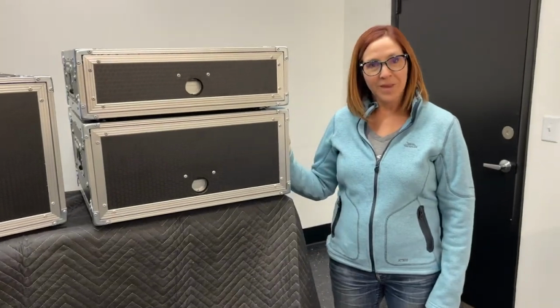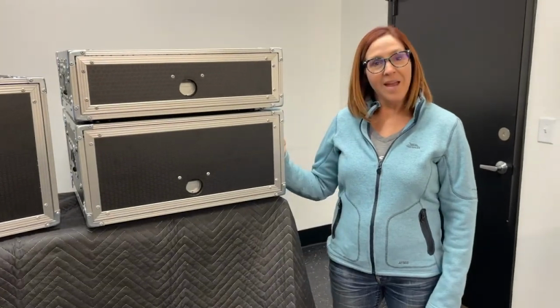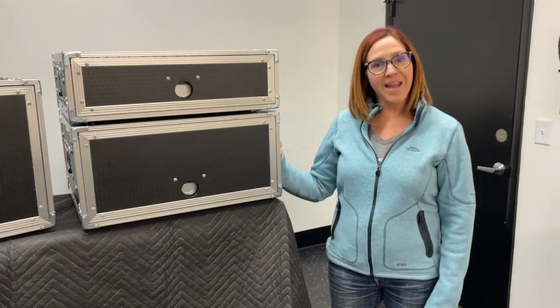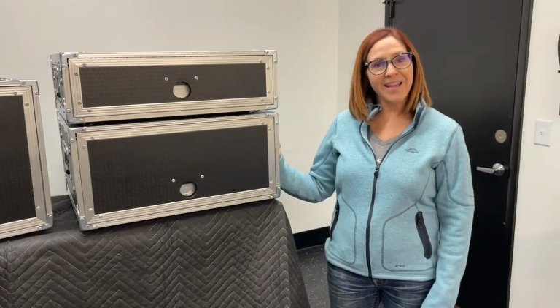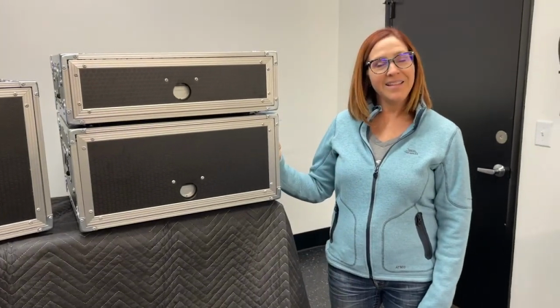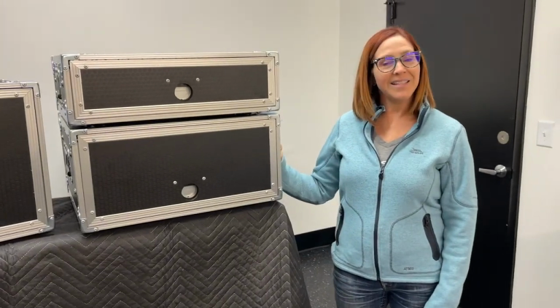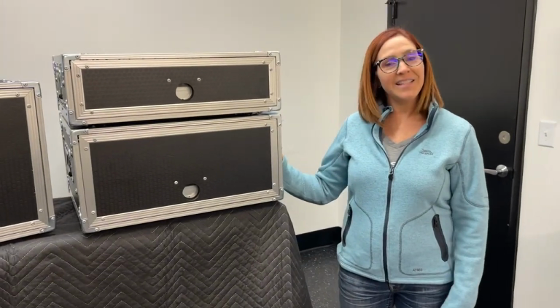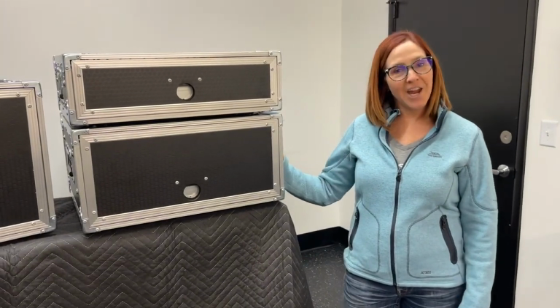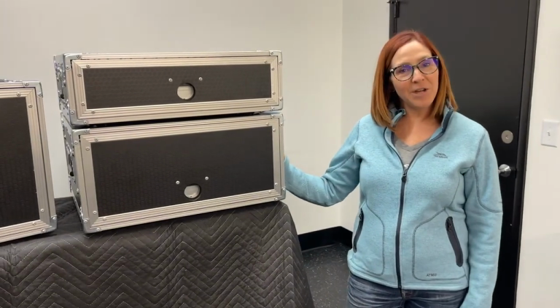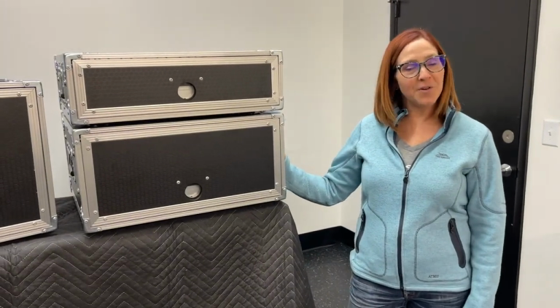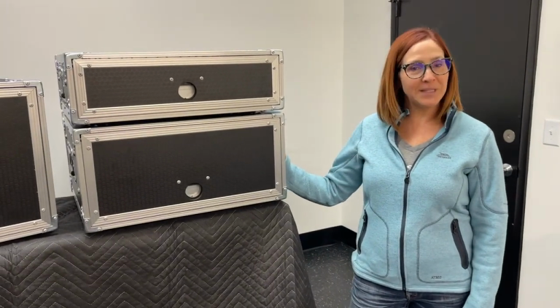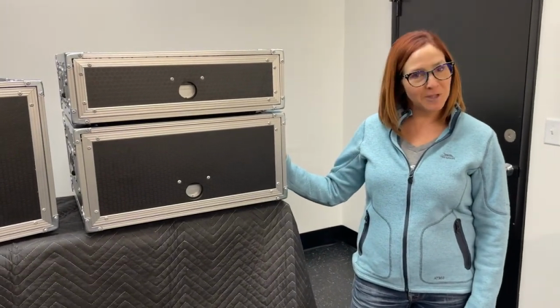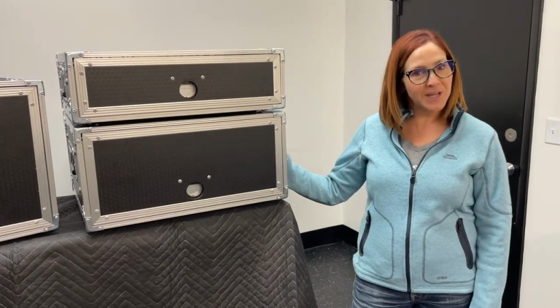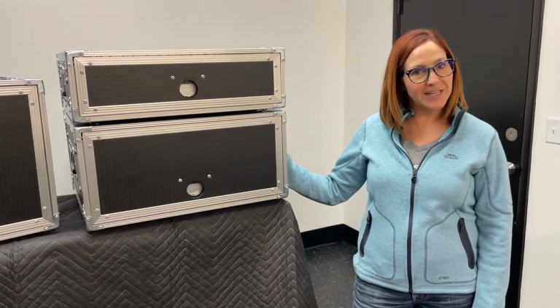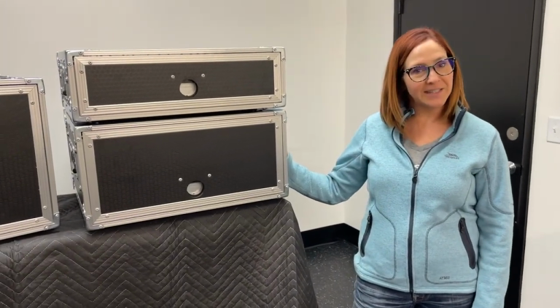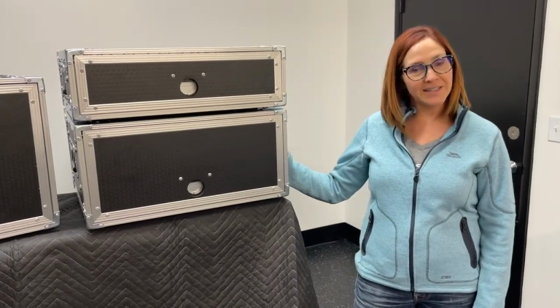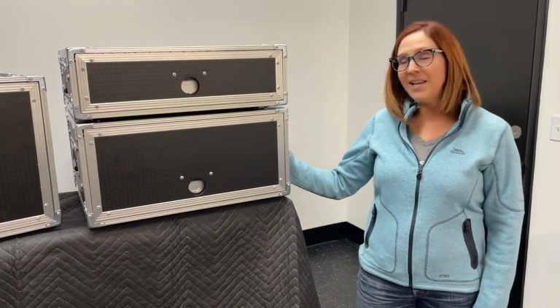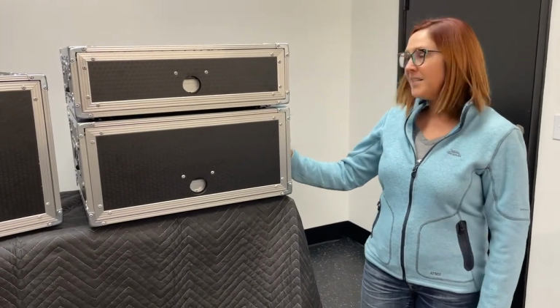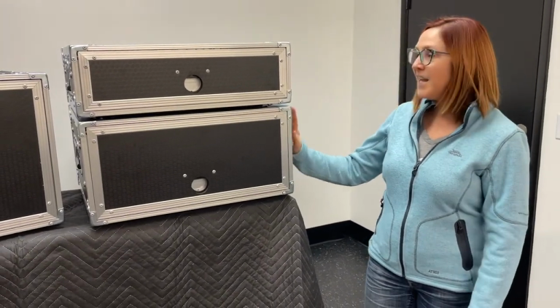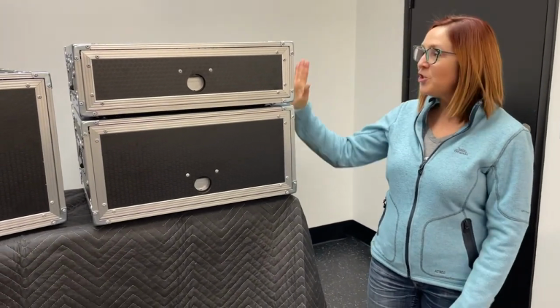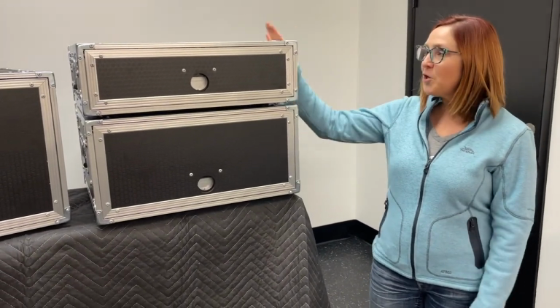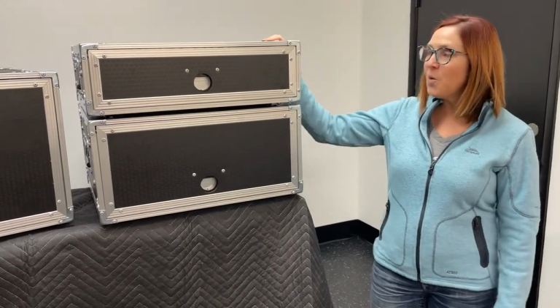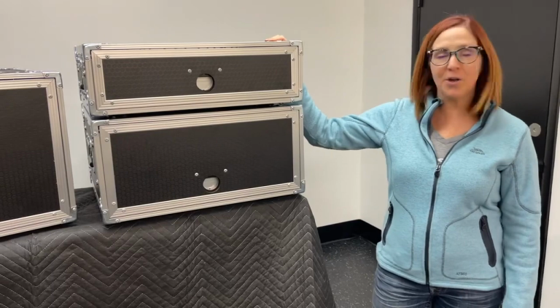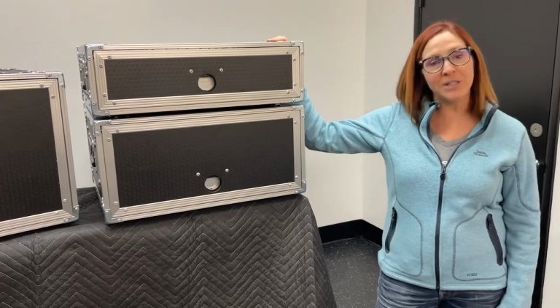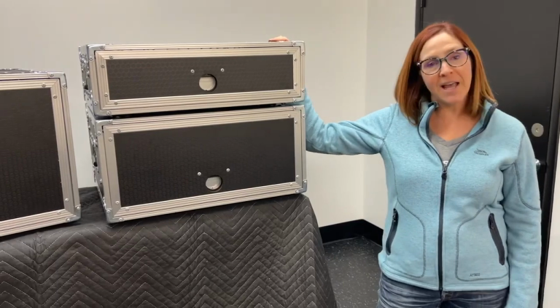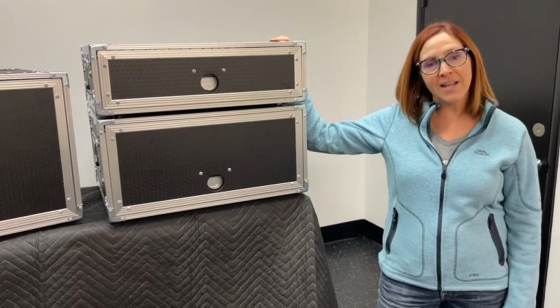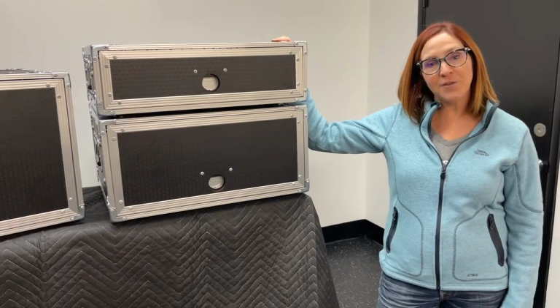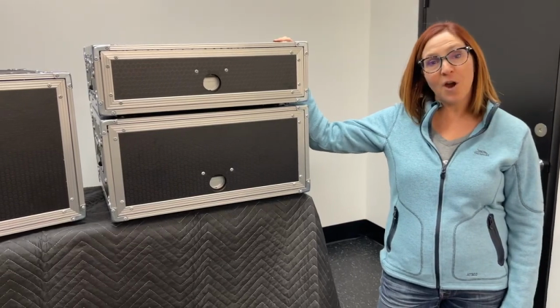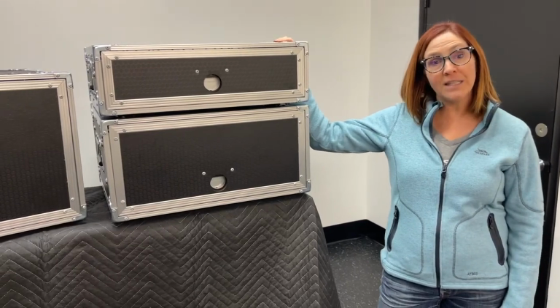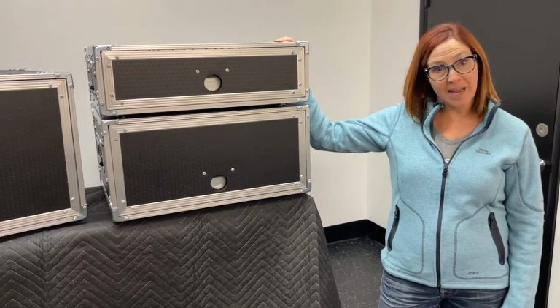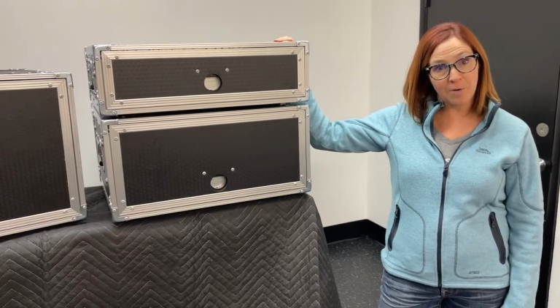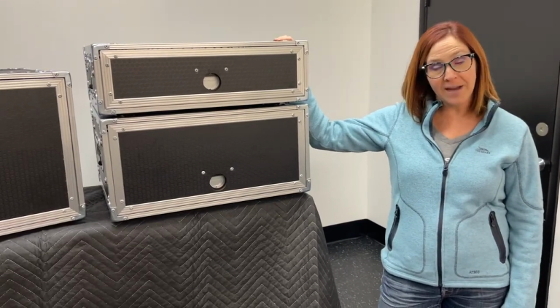Hi again, this is Carrie from C3 Cases. Today I'm here to show you our new designs for our Slam Racks.